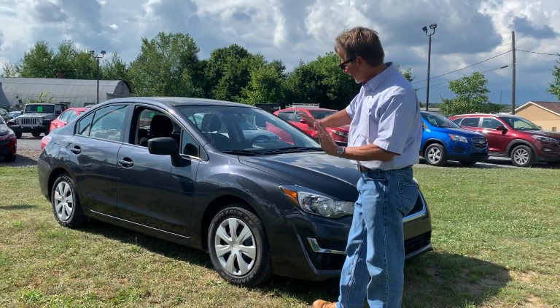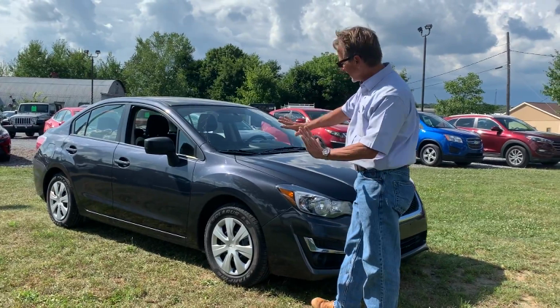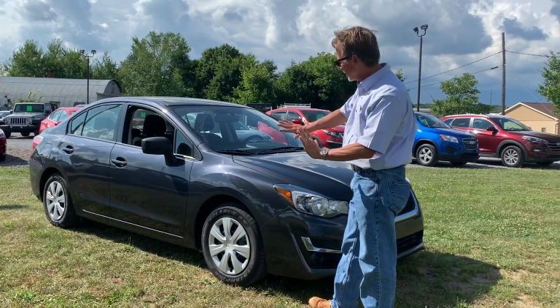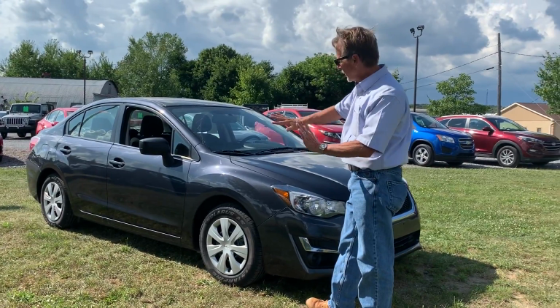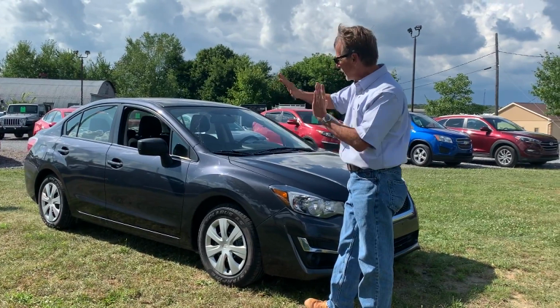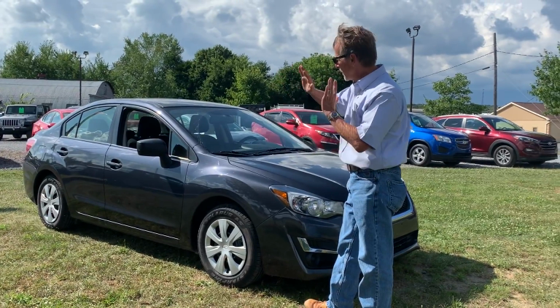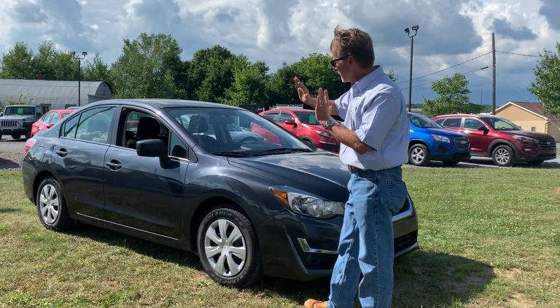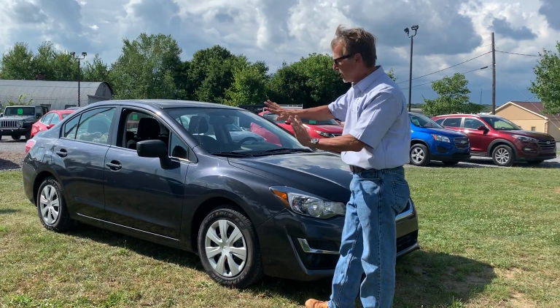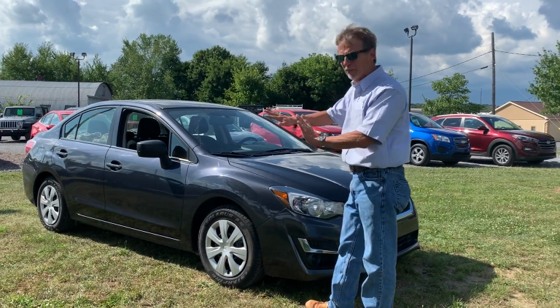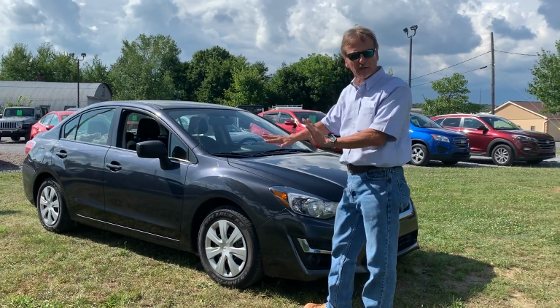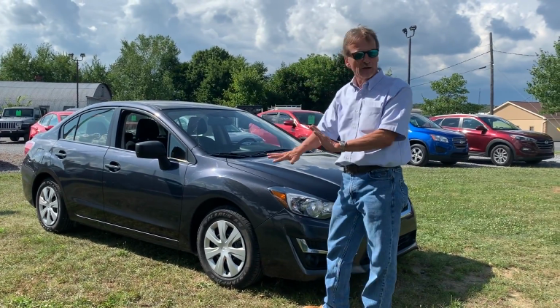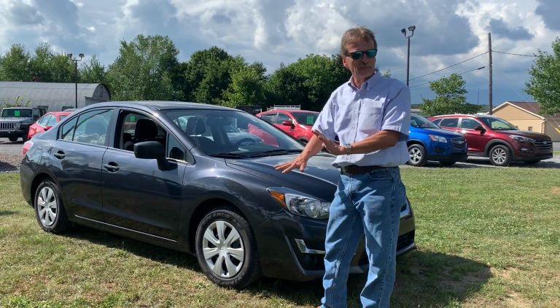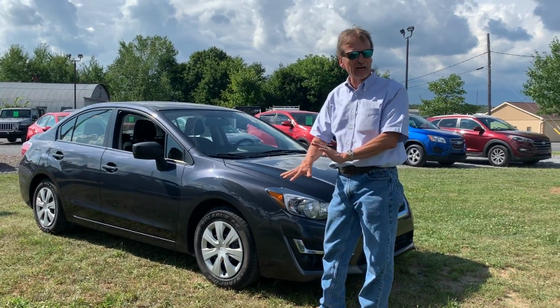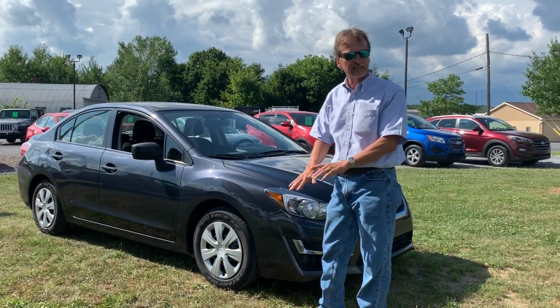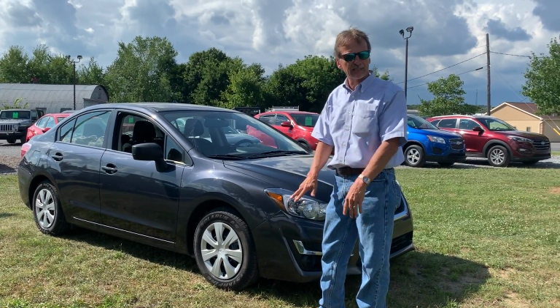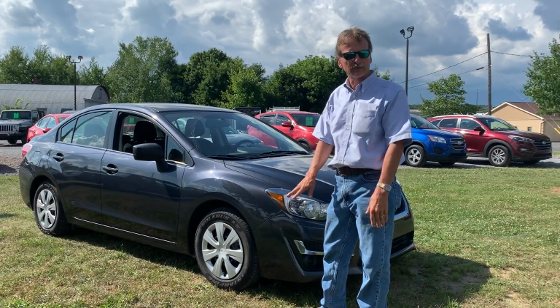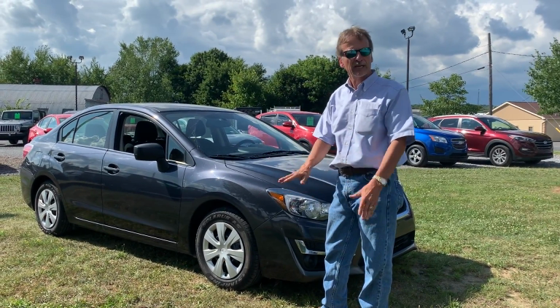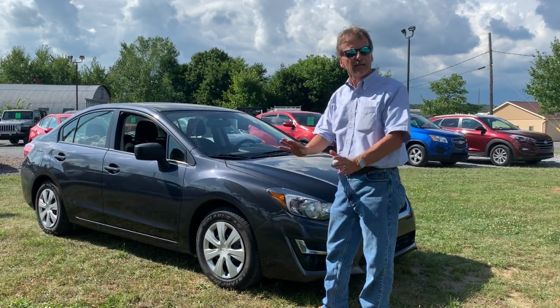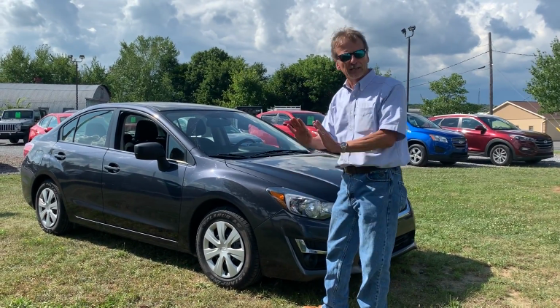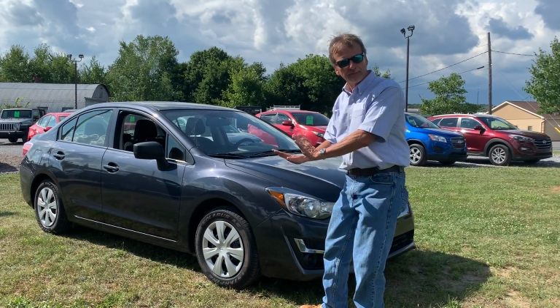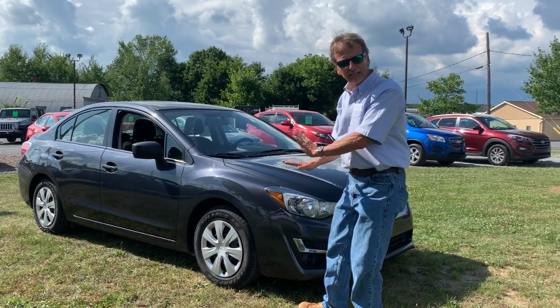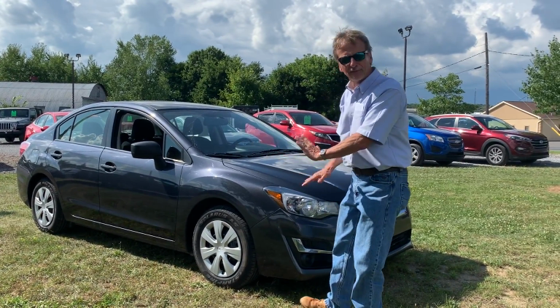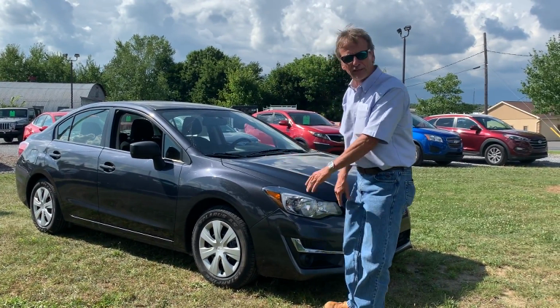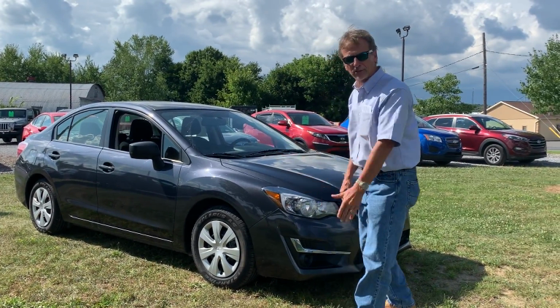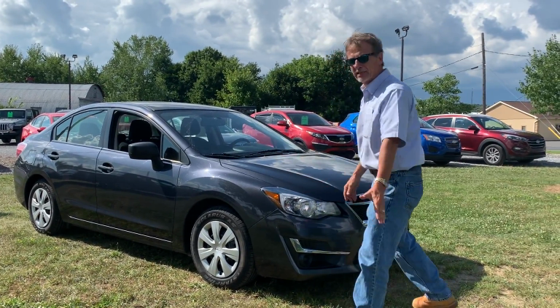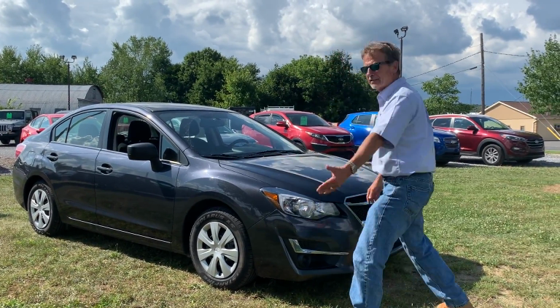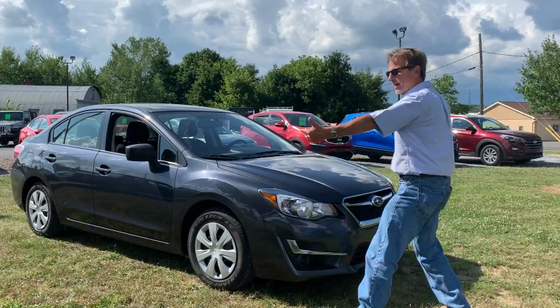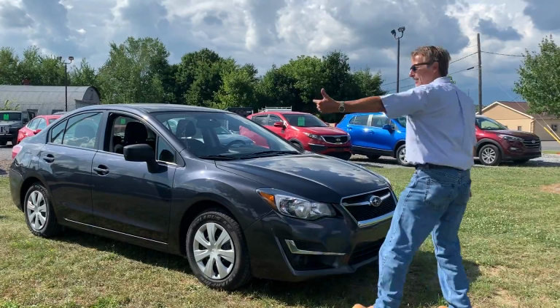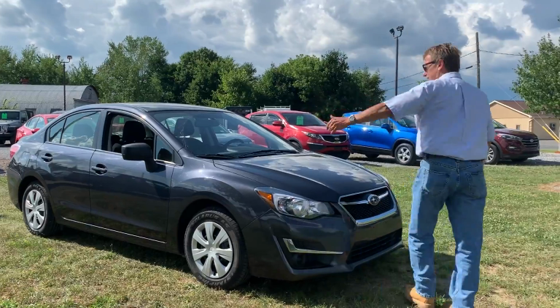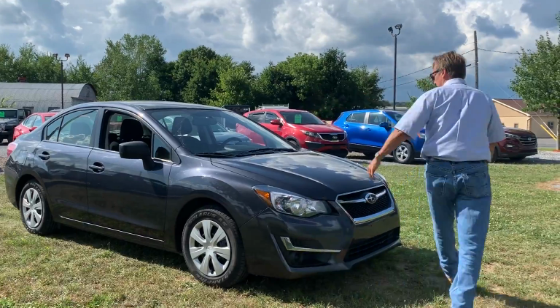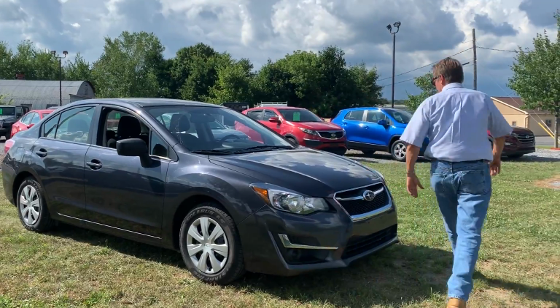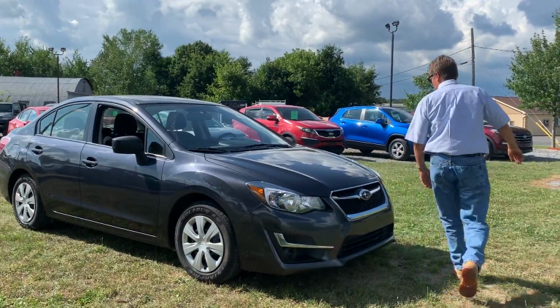It's a clean car with a perfect Carfax history and some nice features inside. Let's take a look.